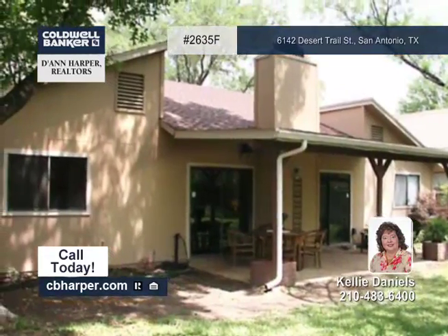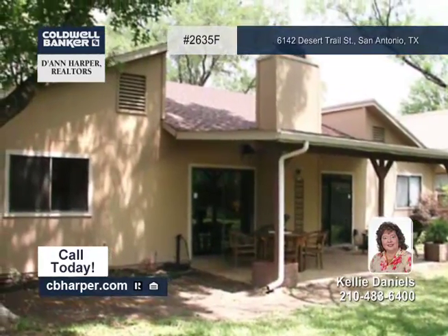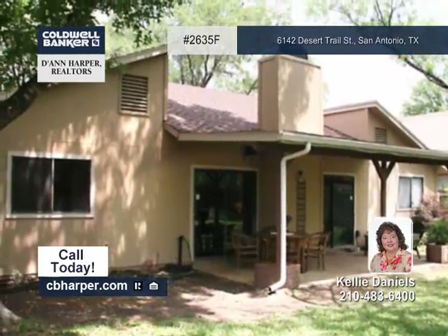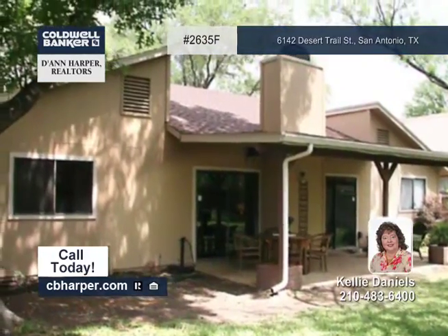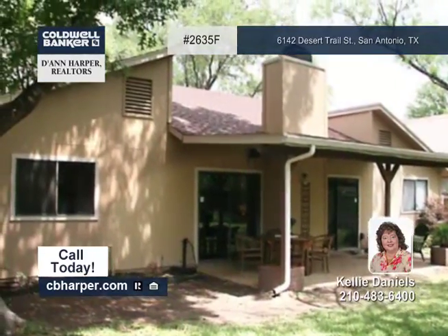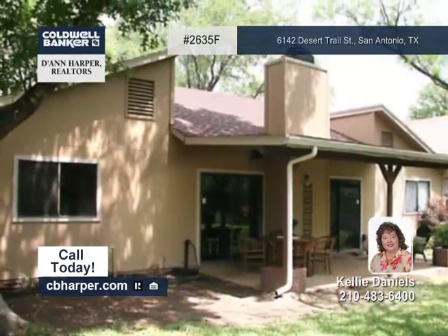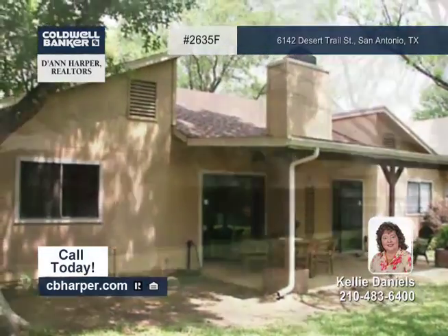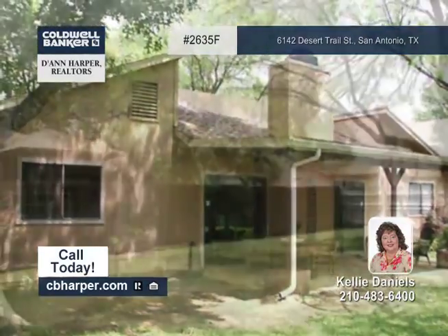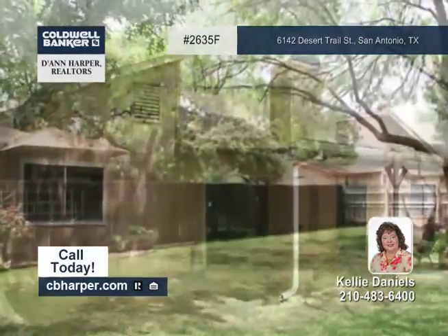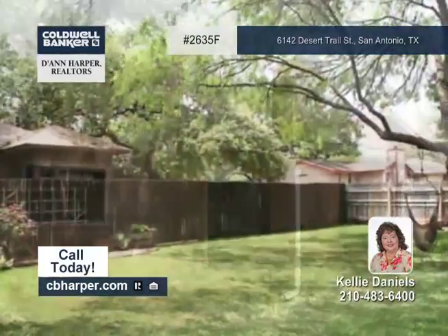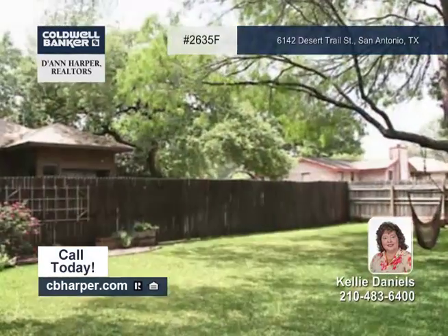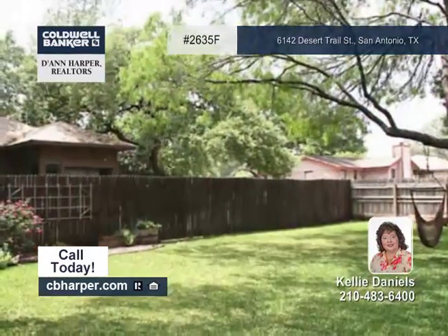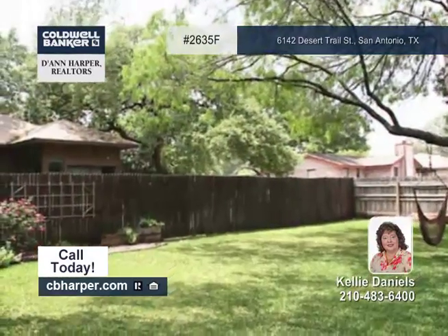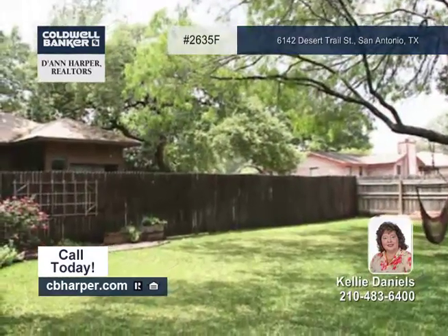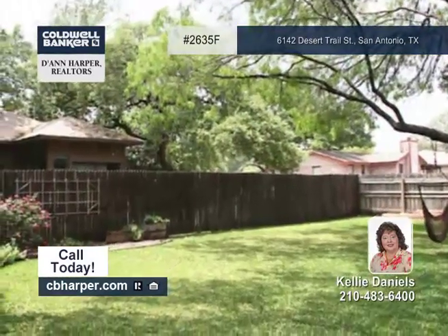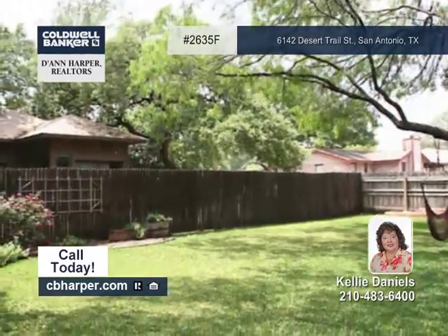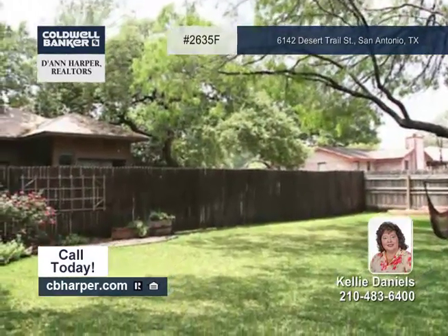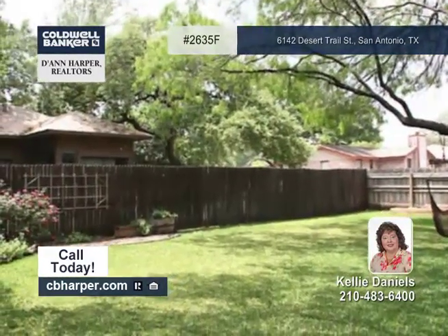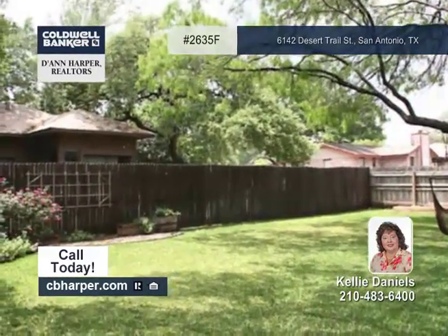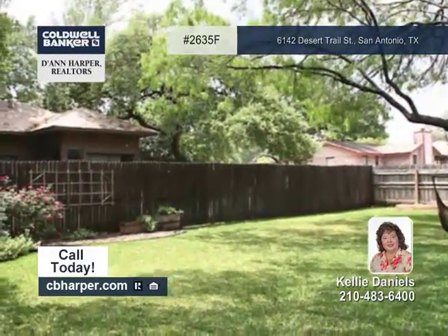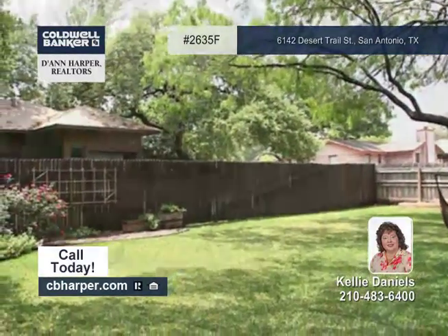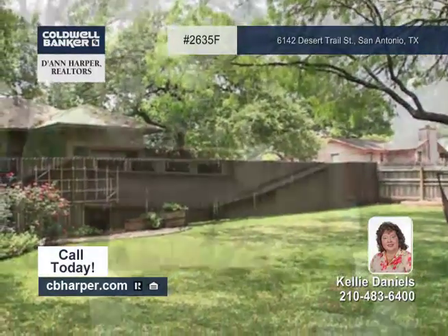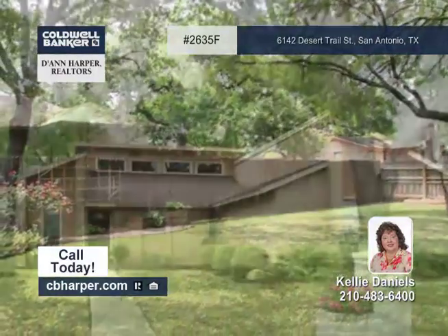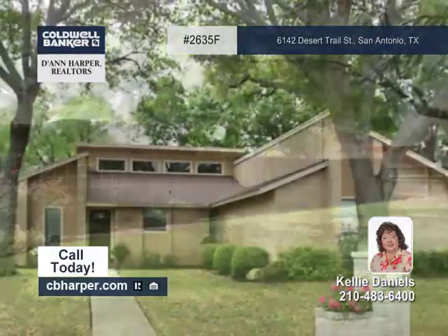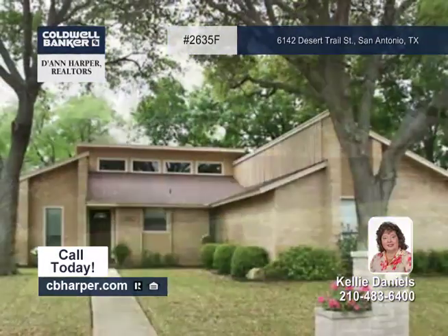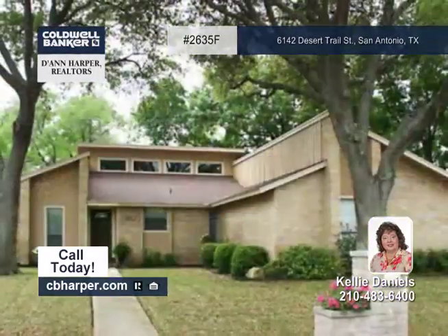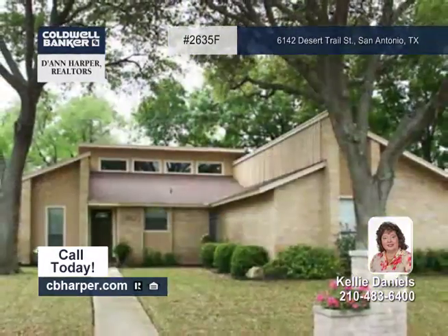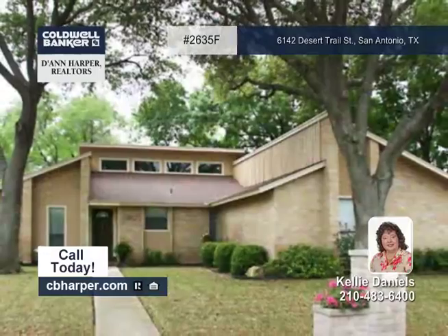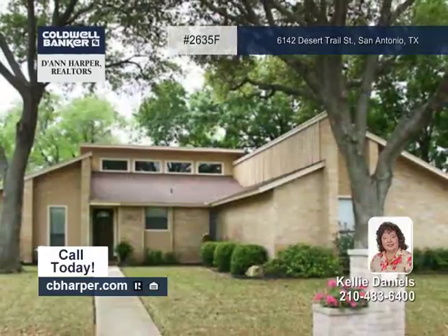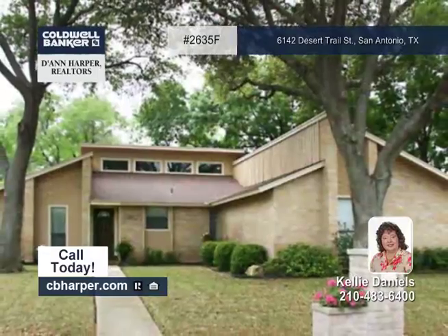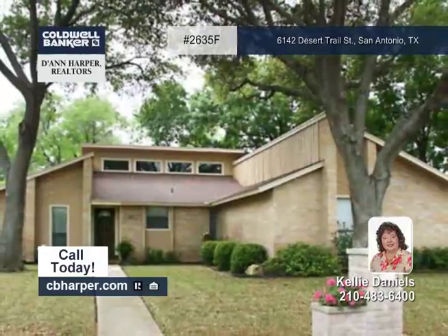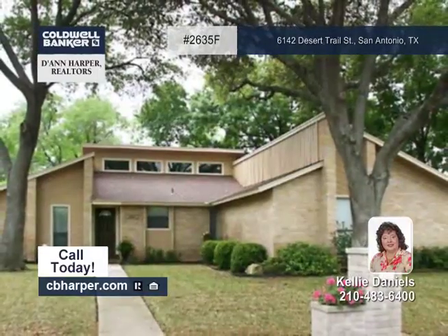Other highlights include a recently replaced roof and hot water heater. See all the features with Kelly.